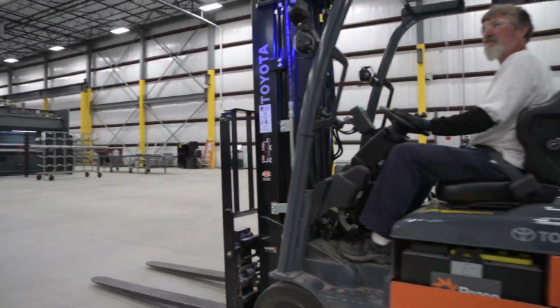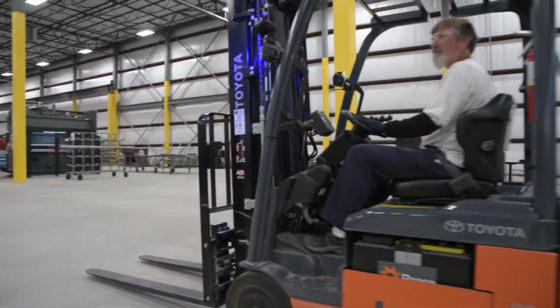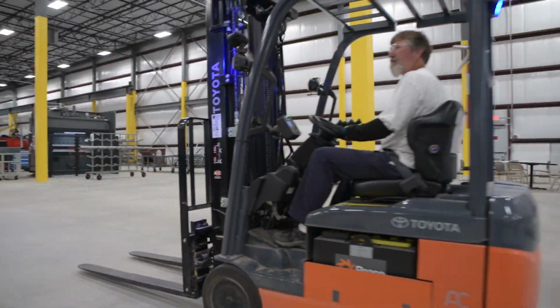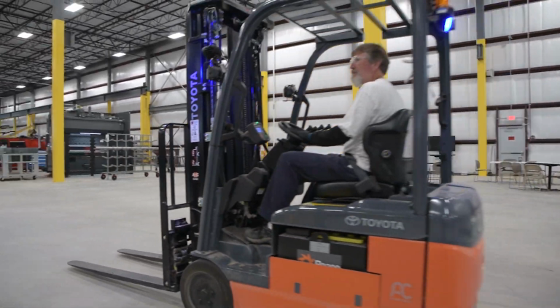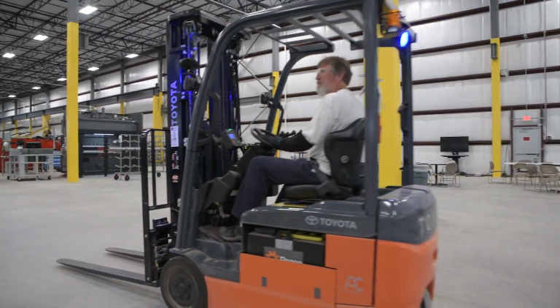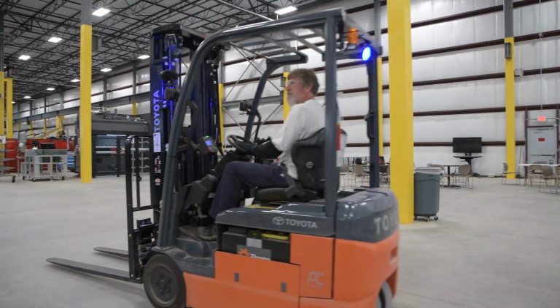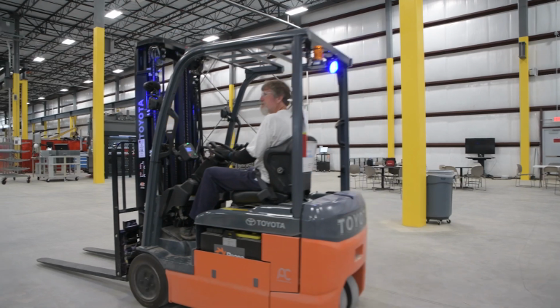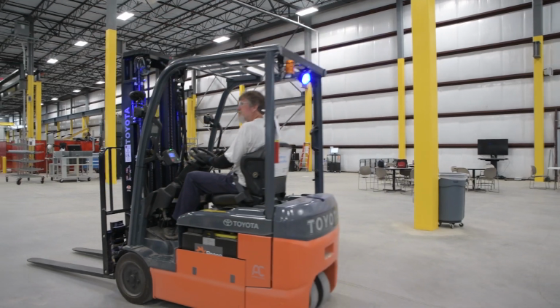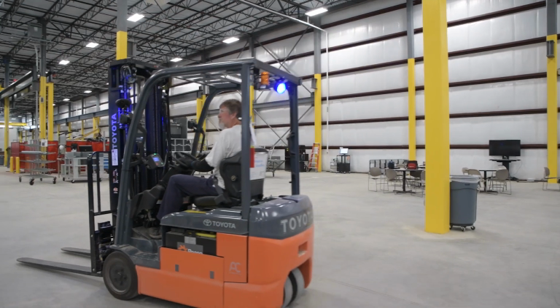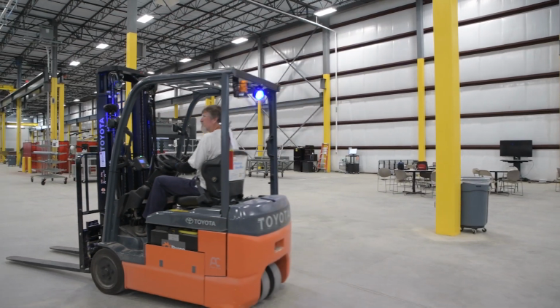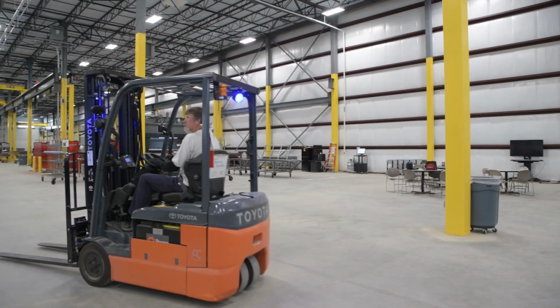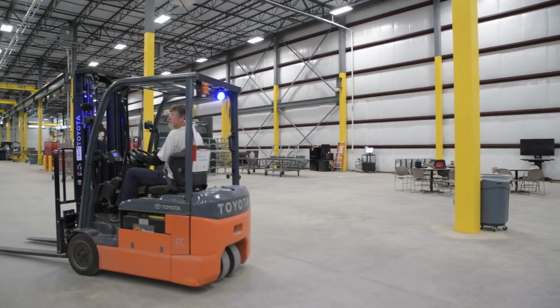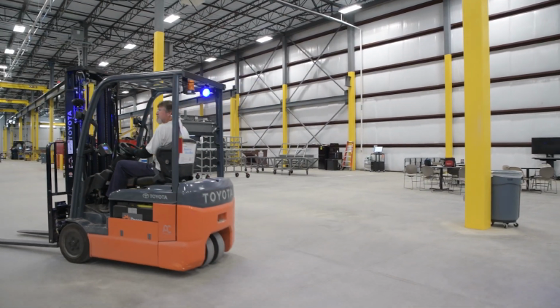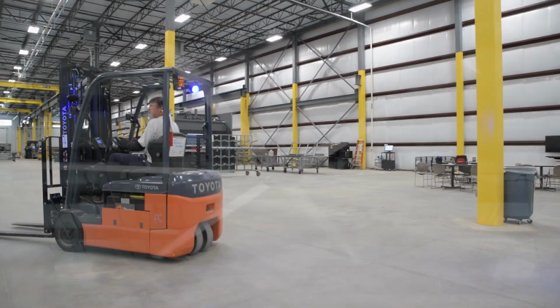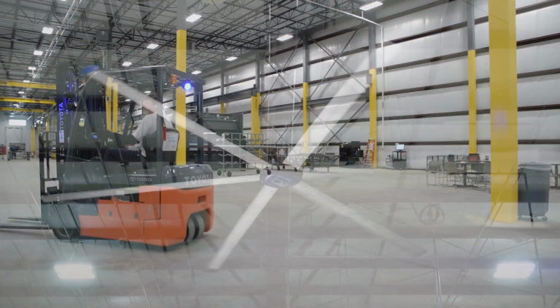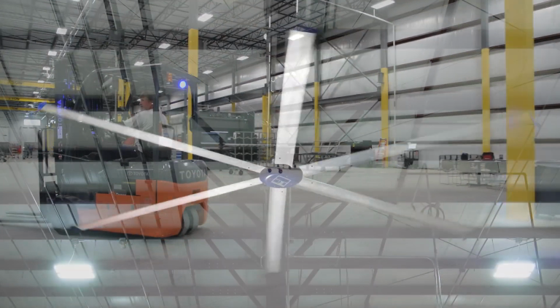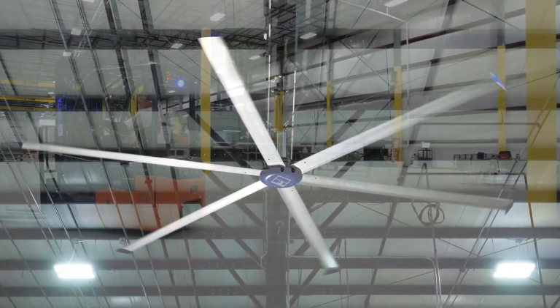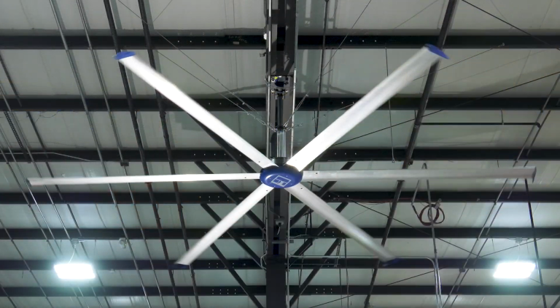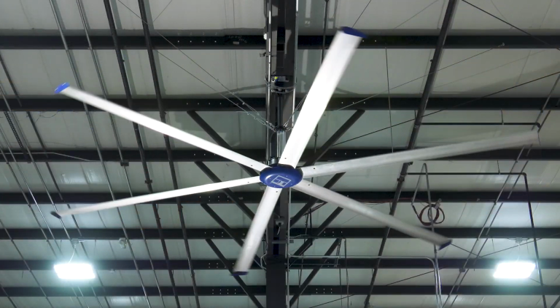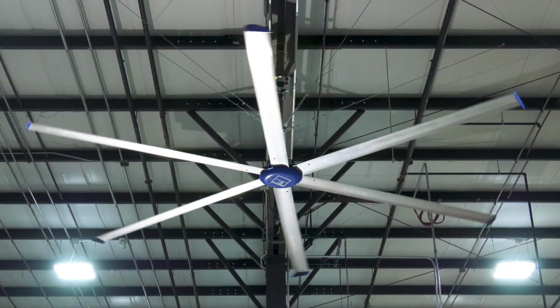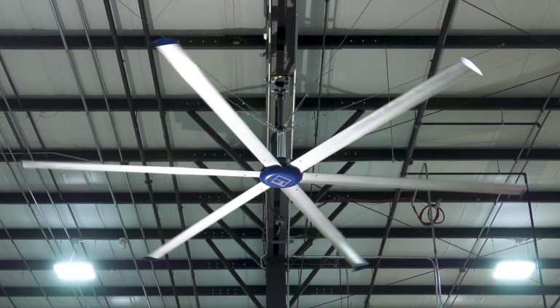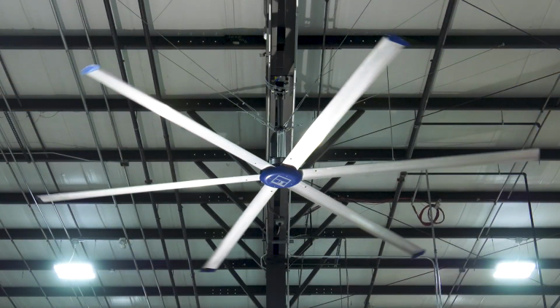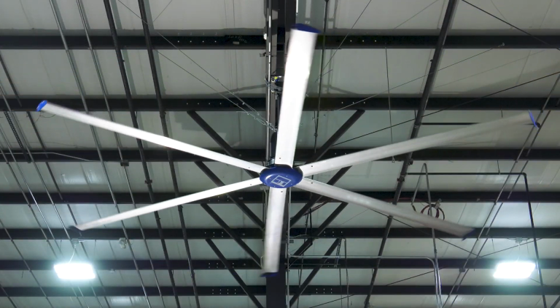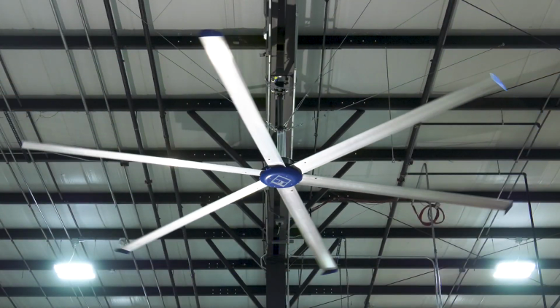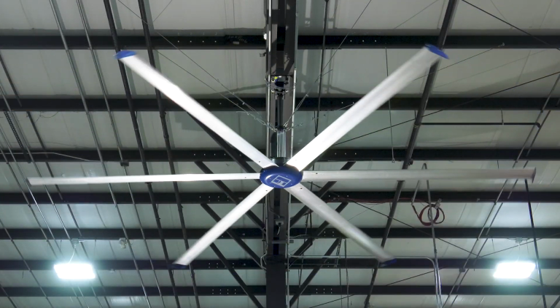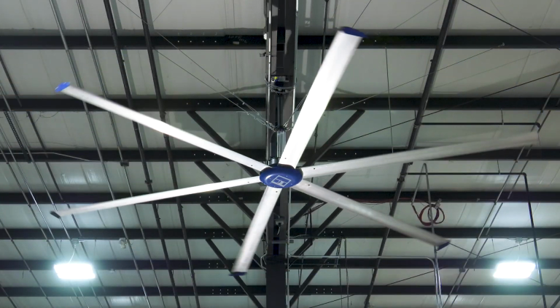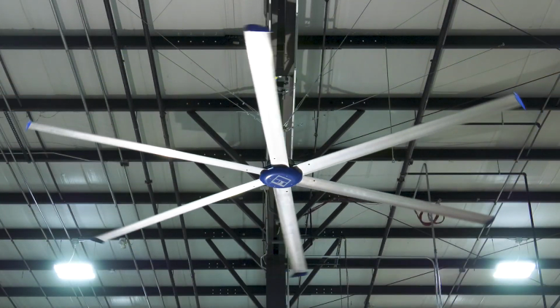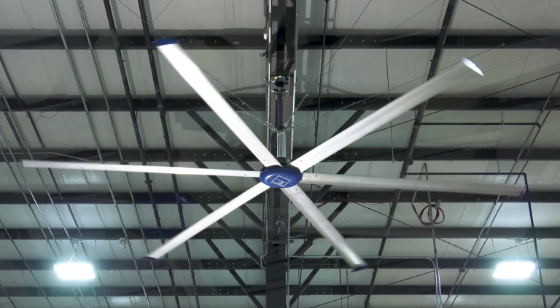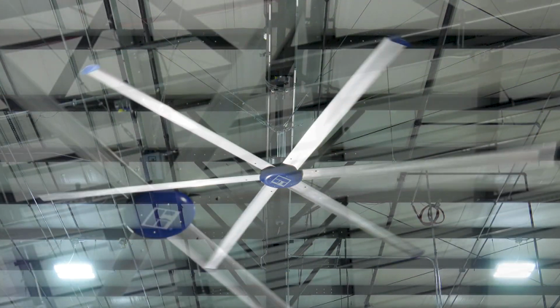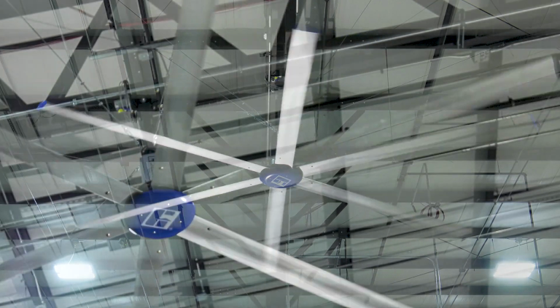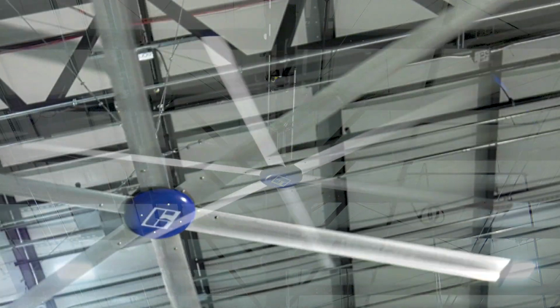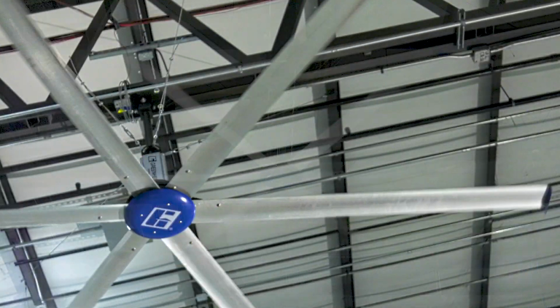To keep things cool, the building owner has chosen to install high-volume, low-speed HVLS fans made by GreenHEC.